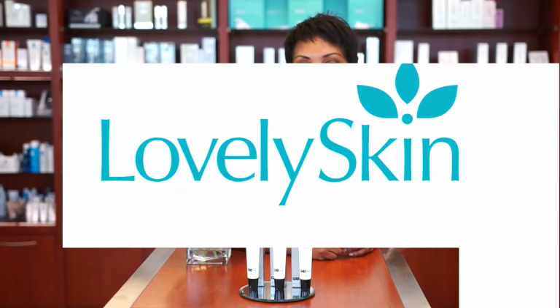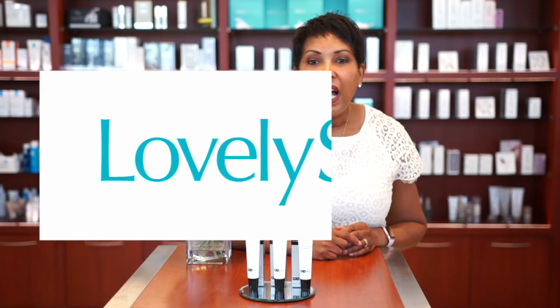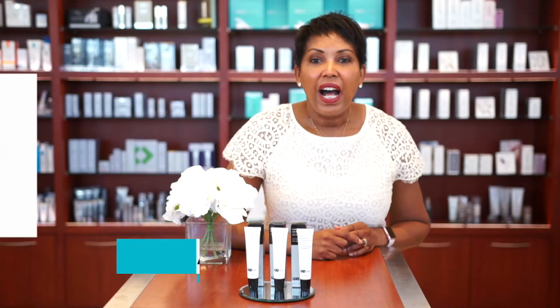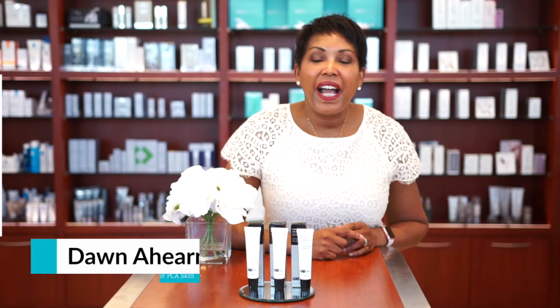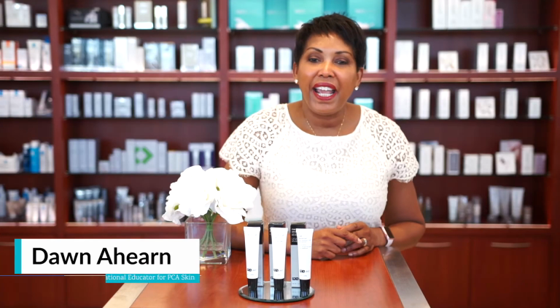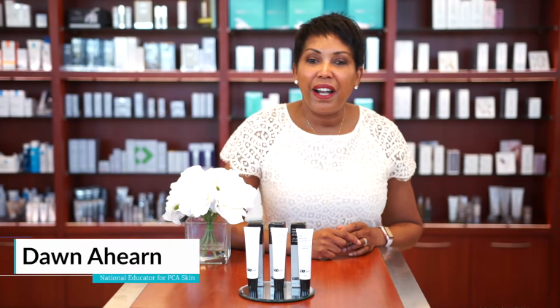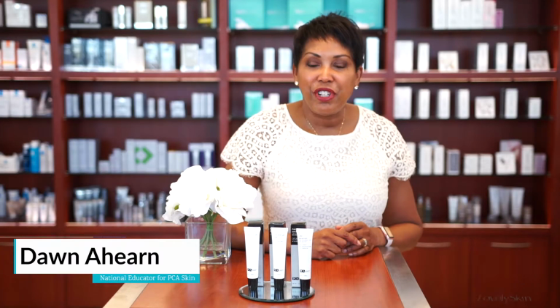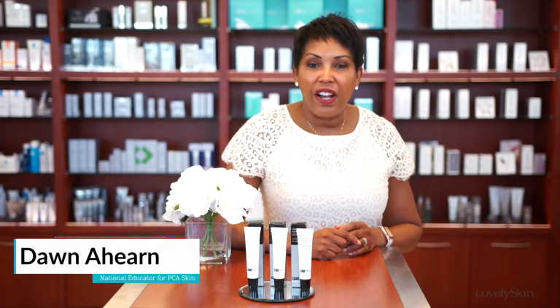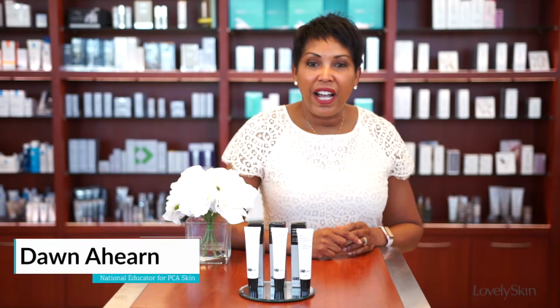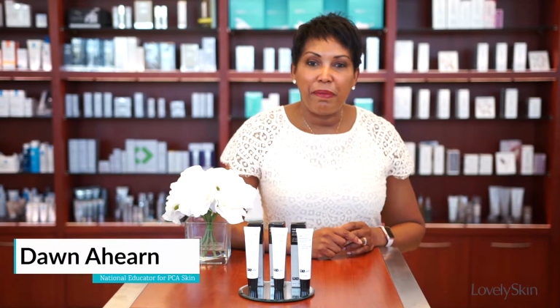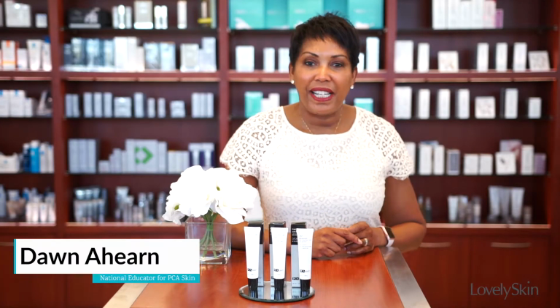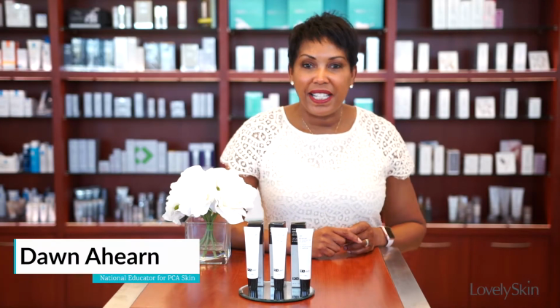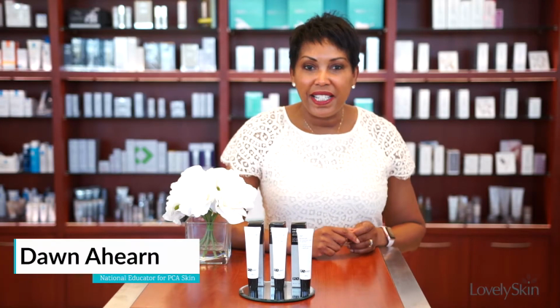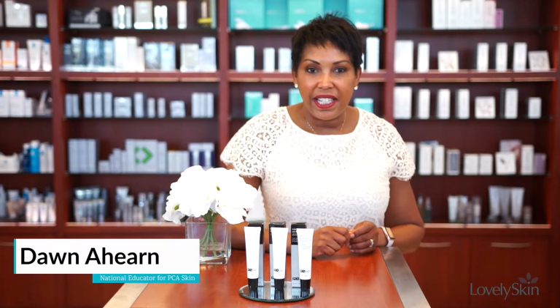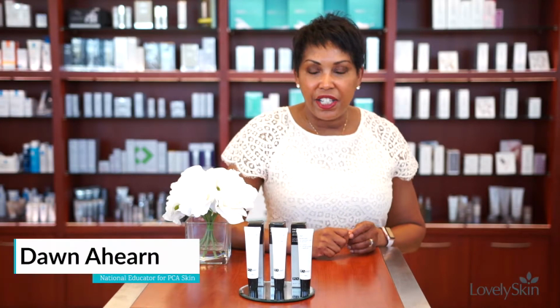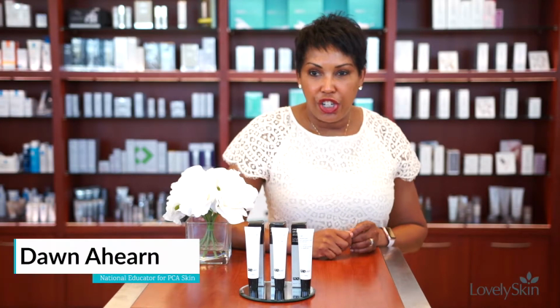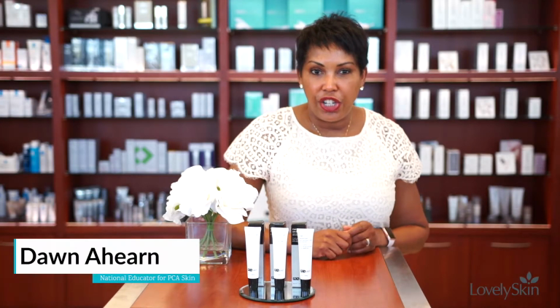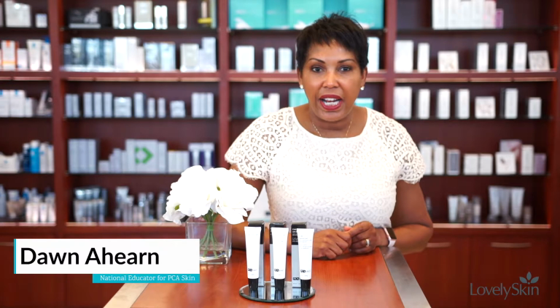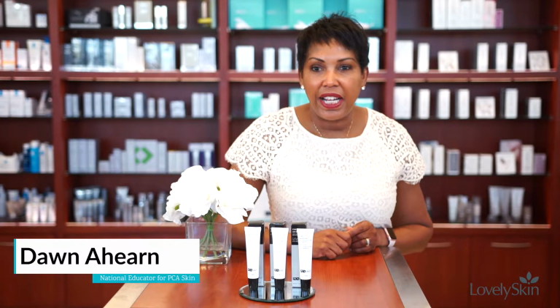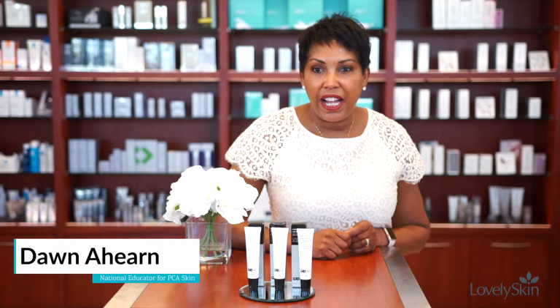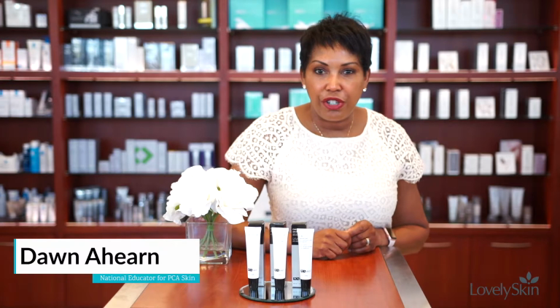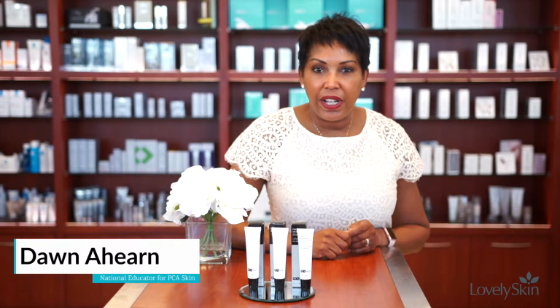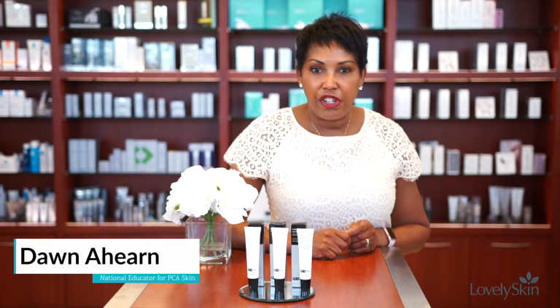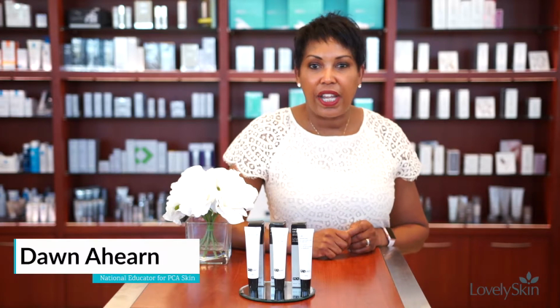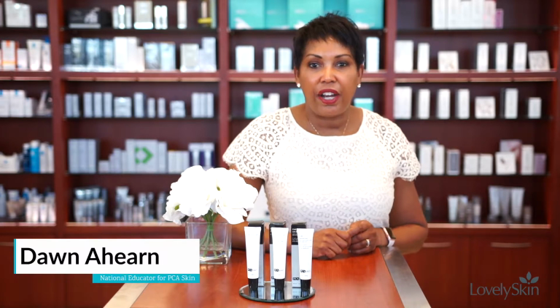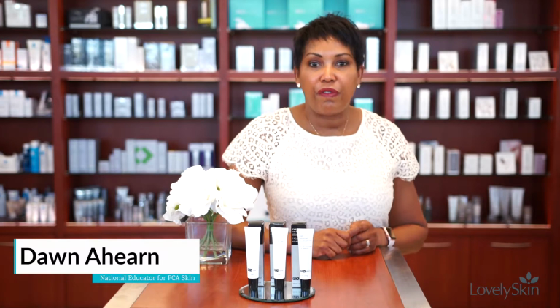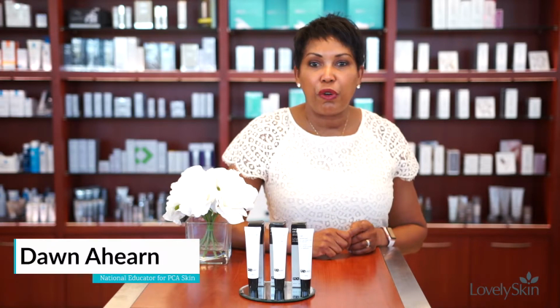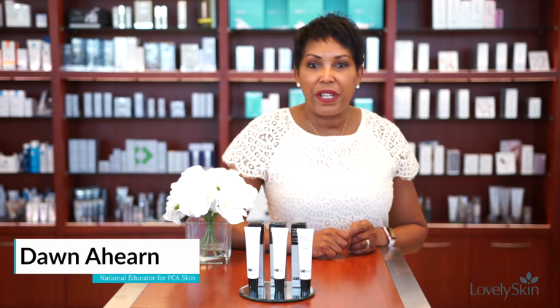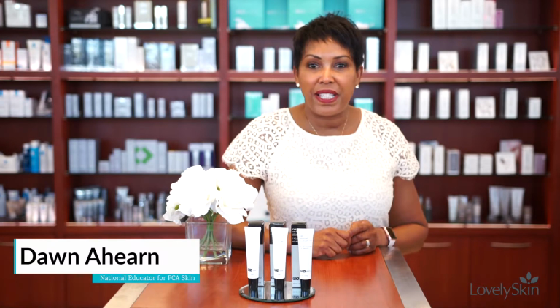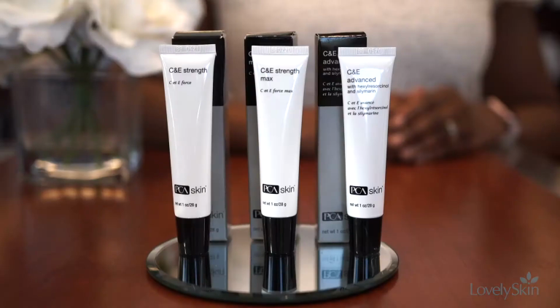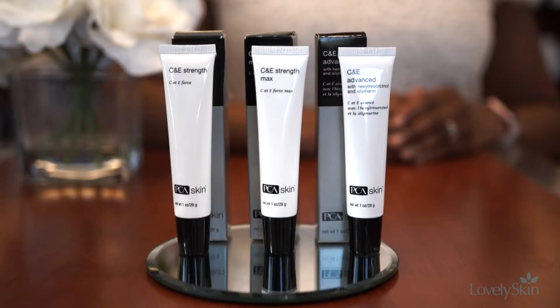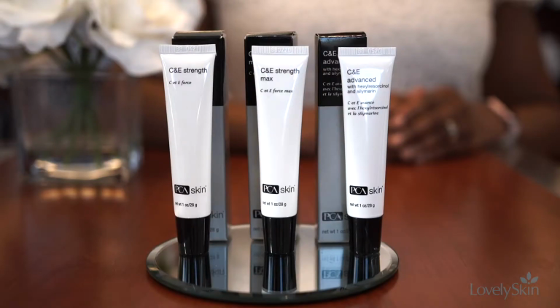Hi, I'm Dawn. I'm a licensed esthetician and national educator for PCA Skin.